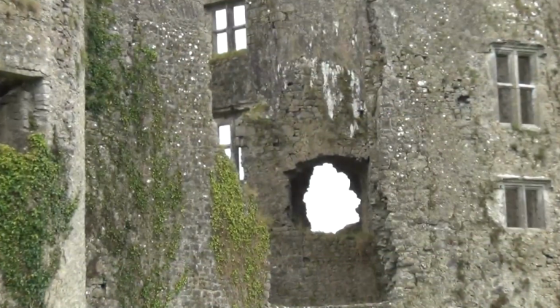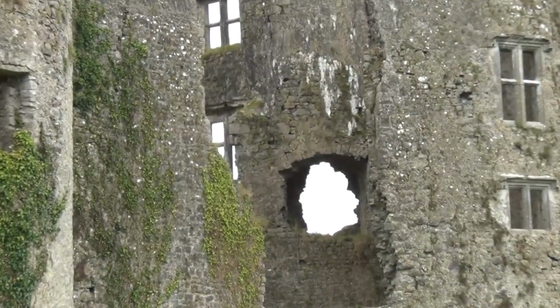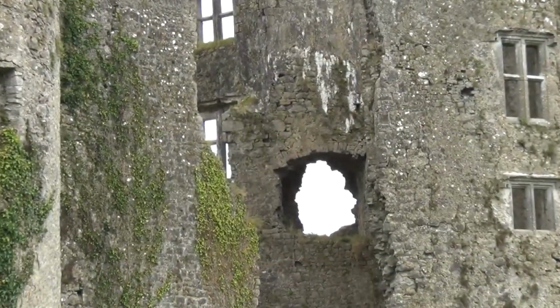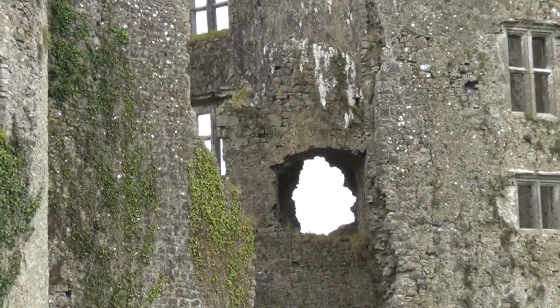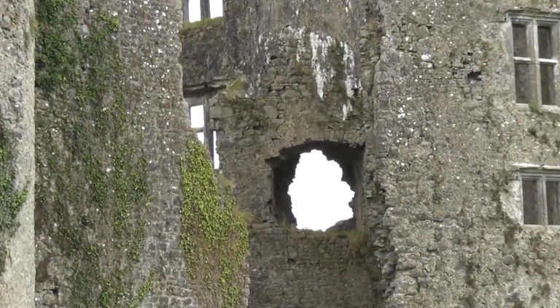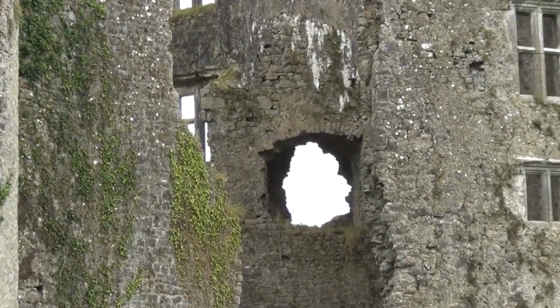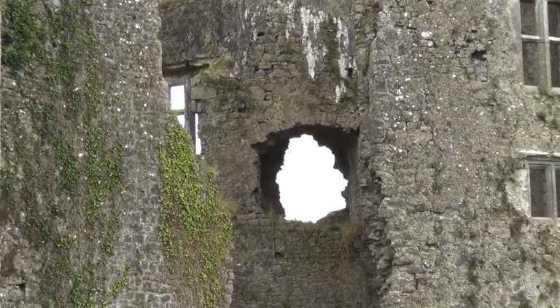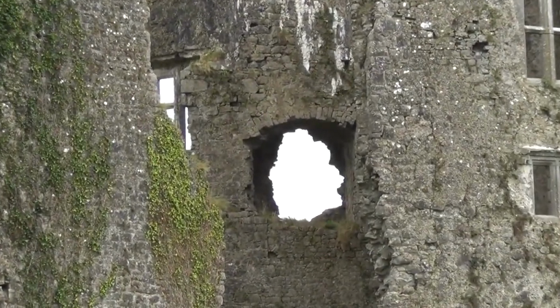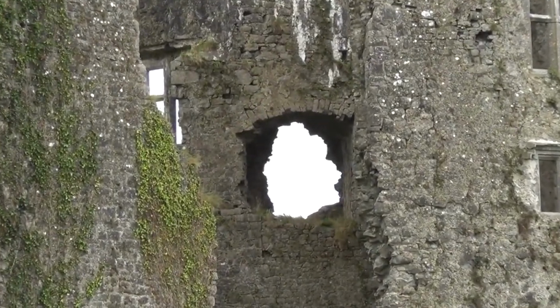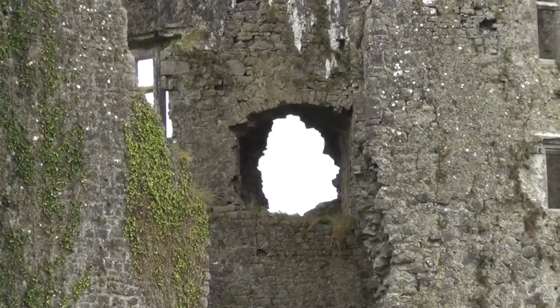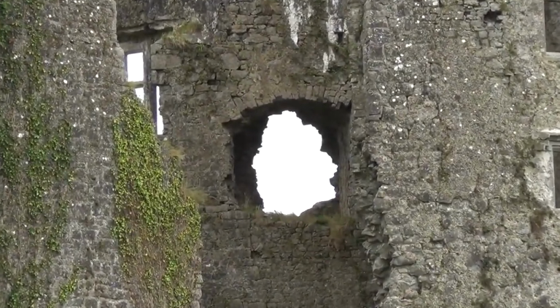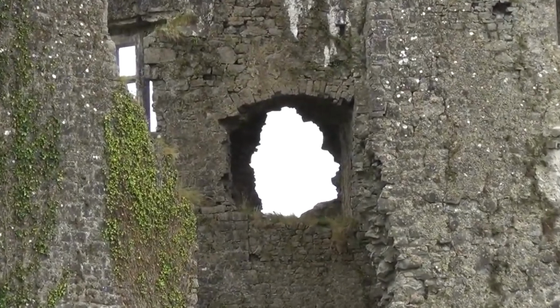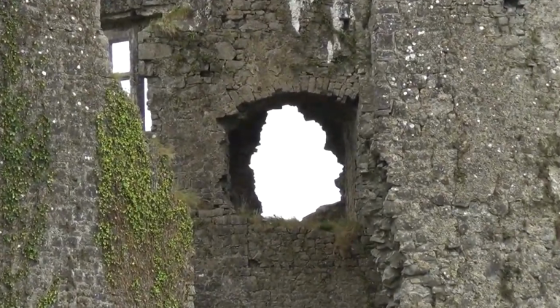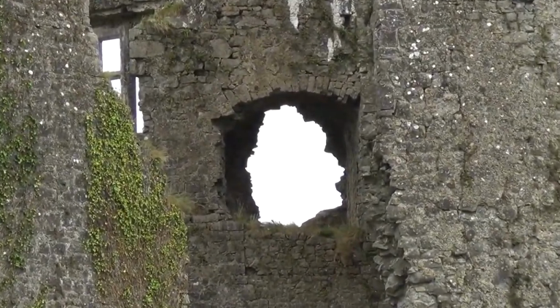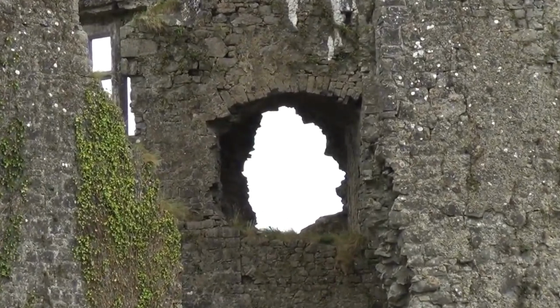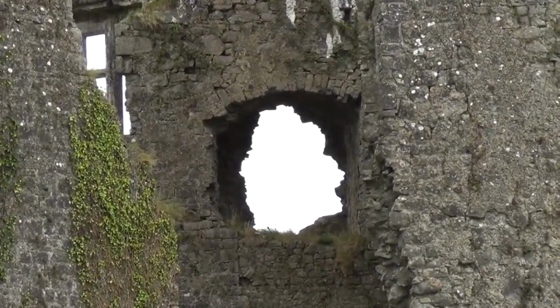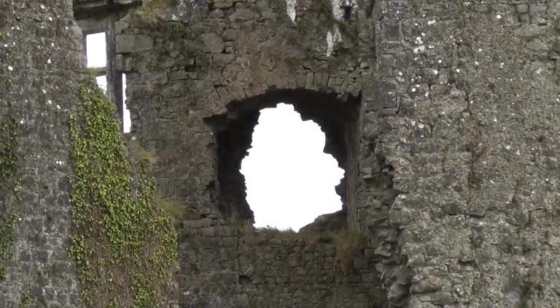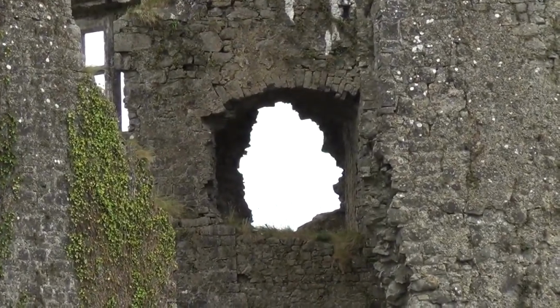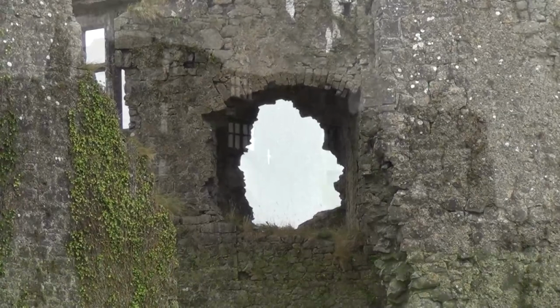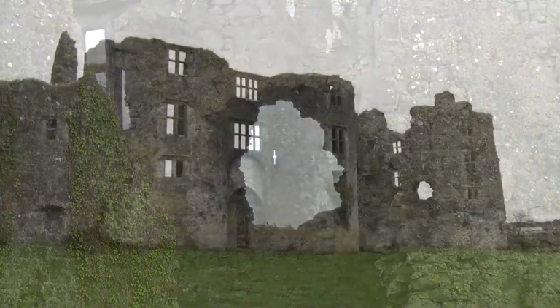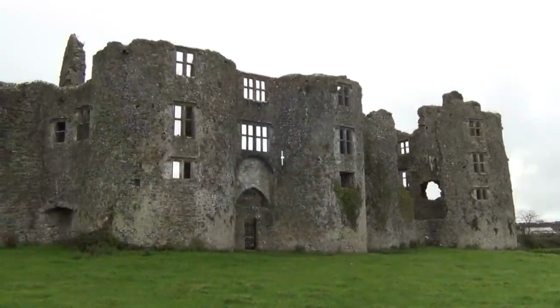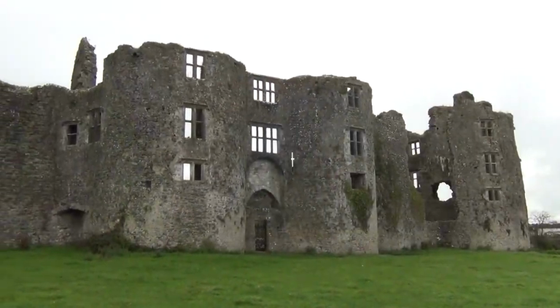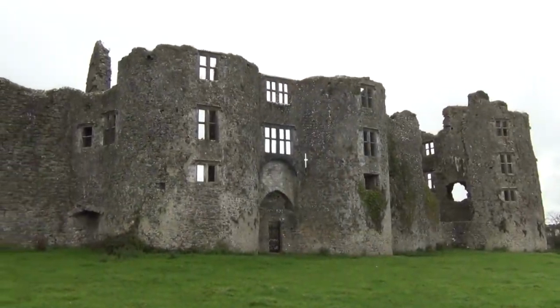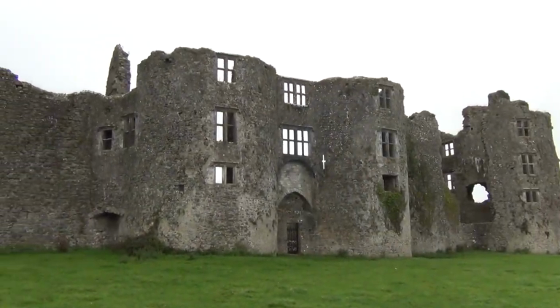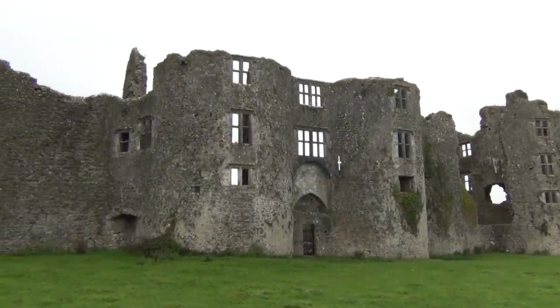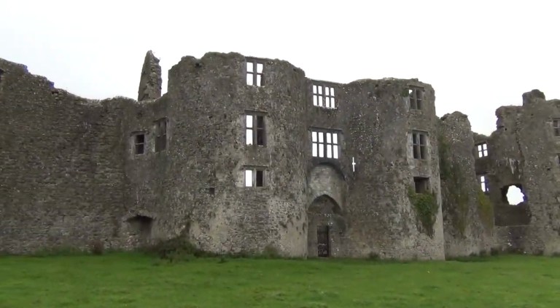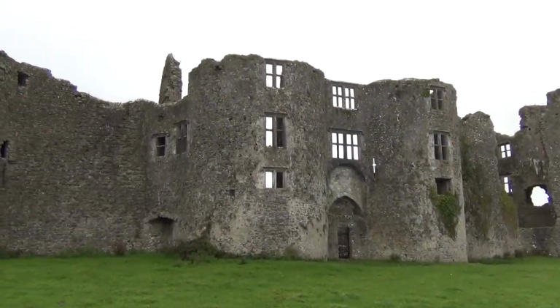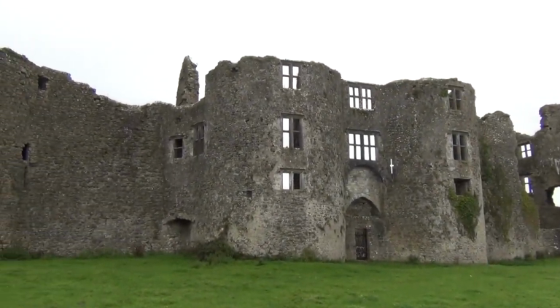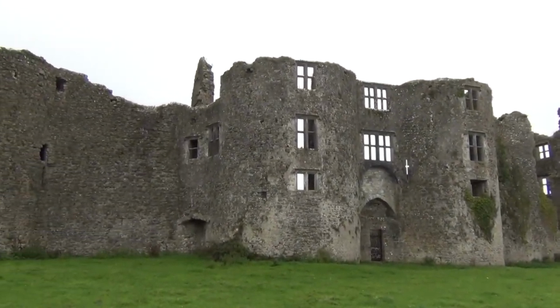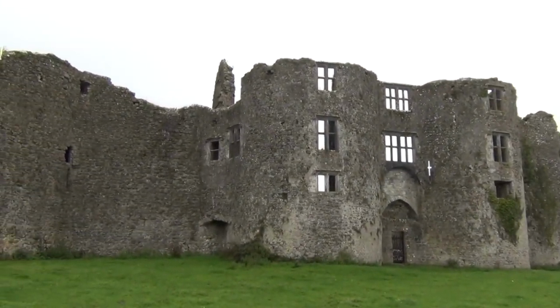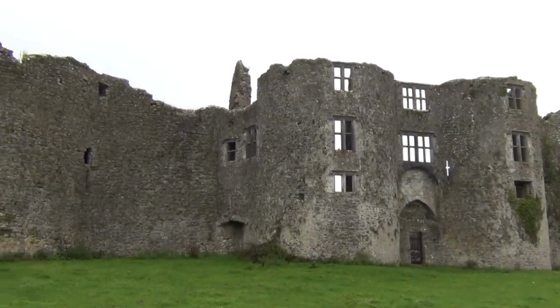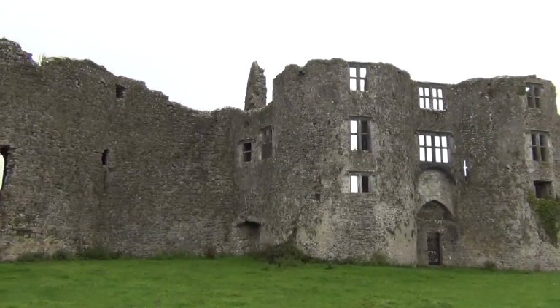When you visit, take special note of the towers, which were built to a design similar to that of Harlech Castle in Wales.